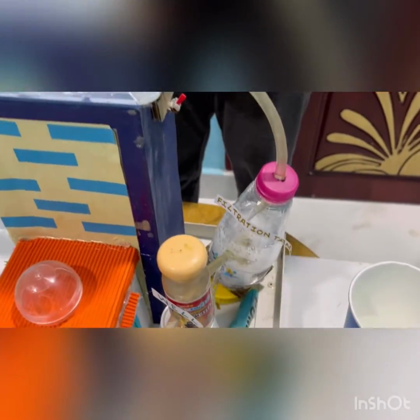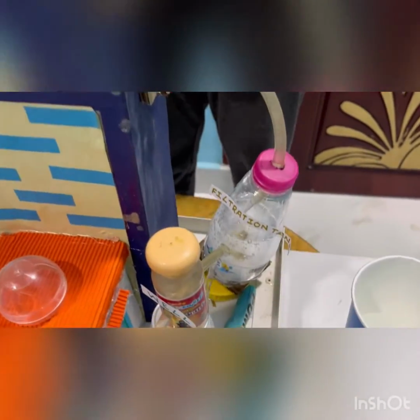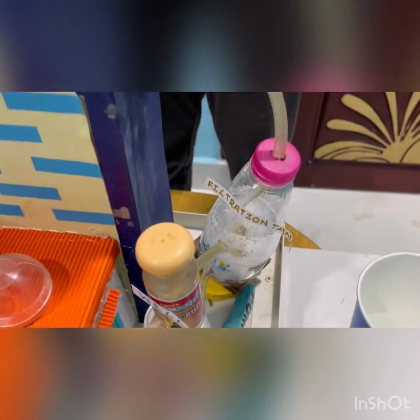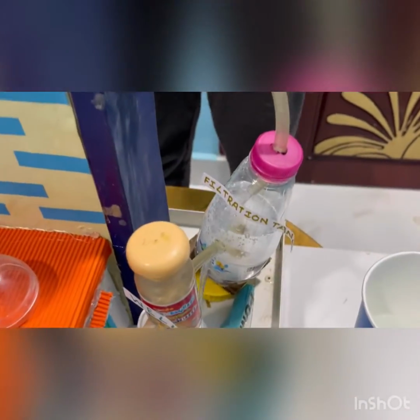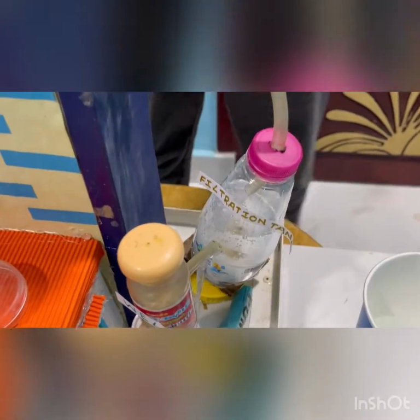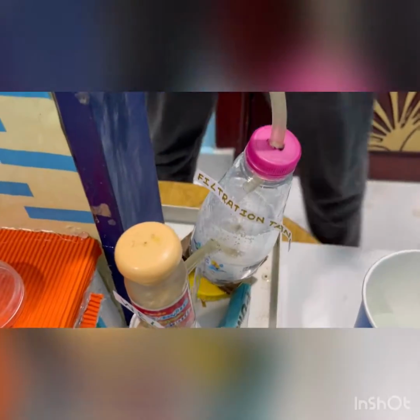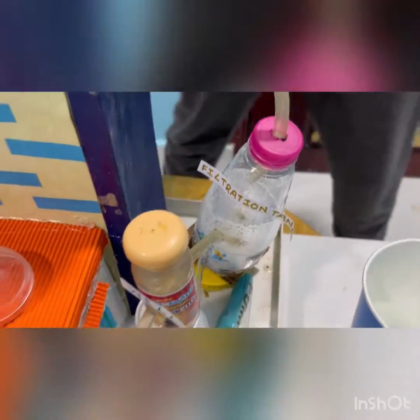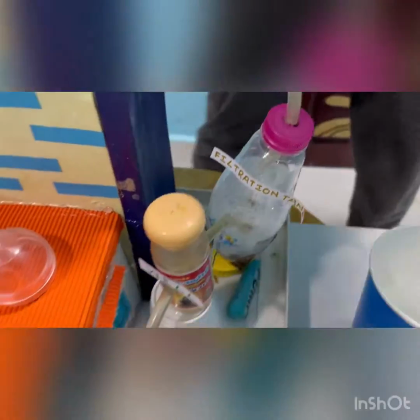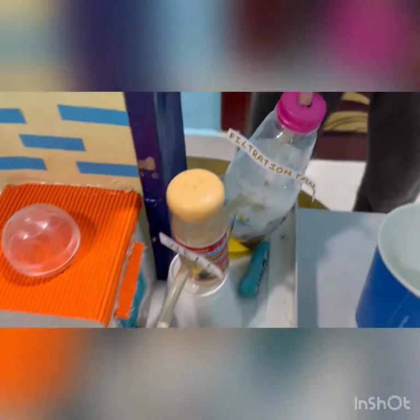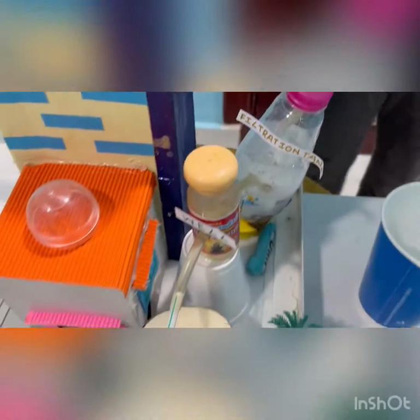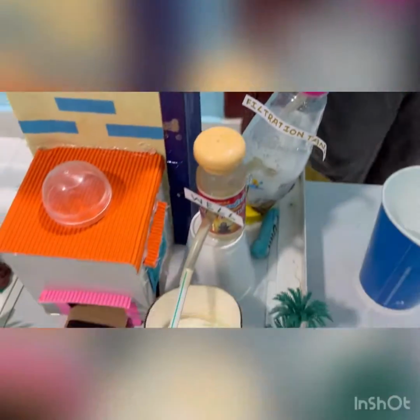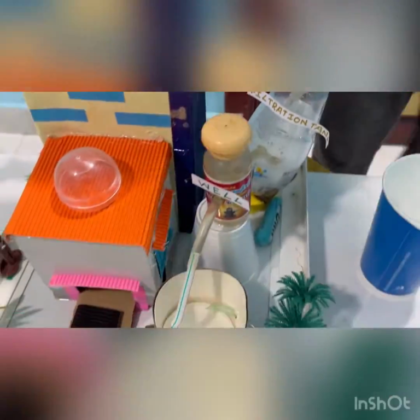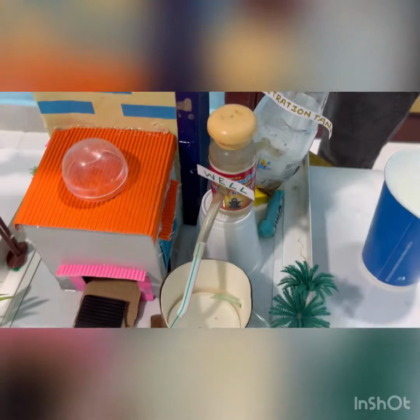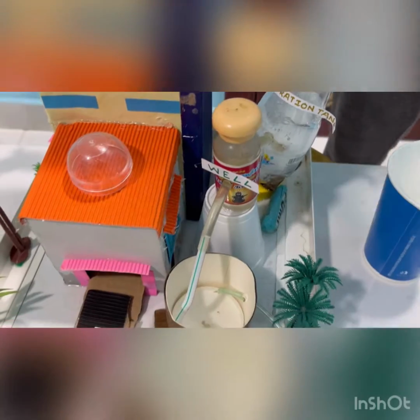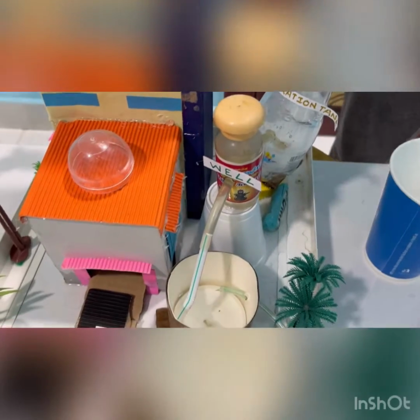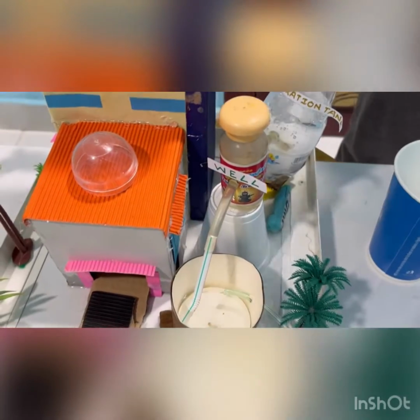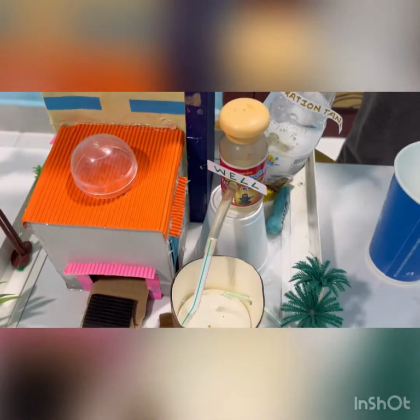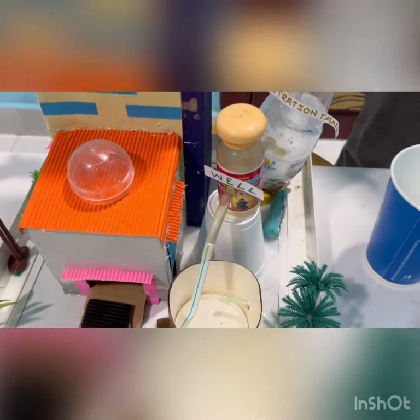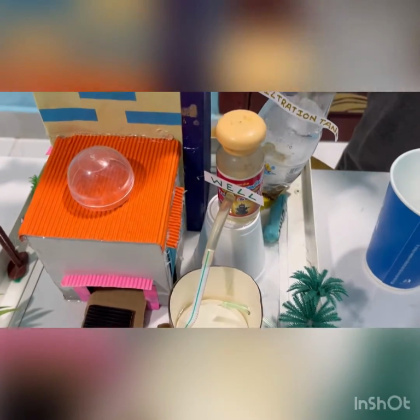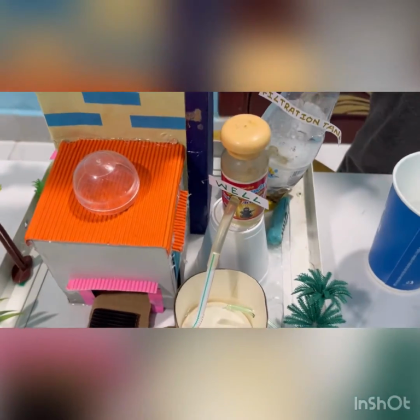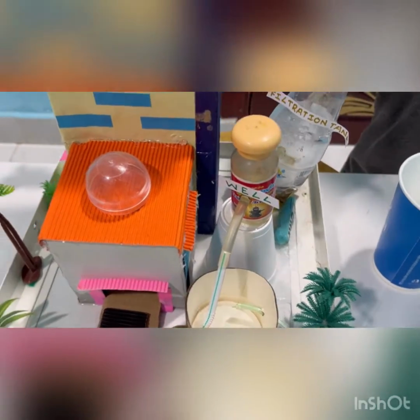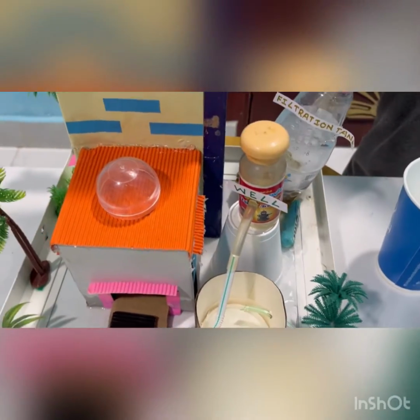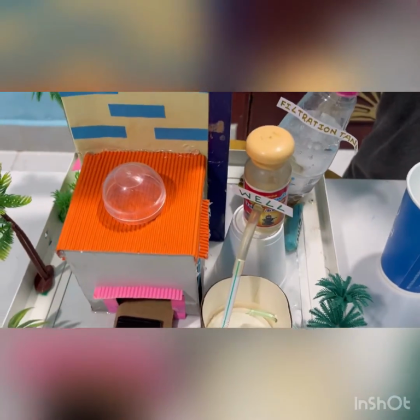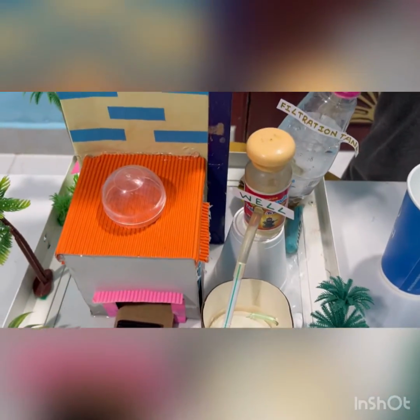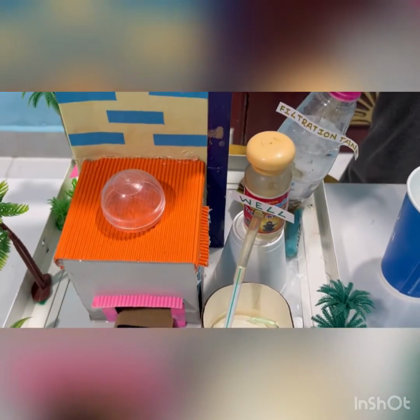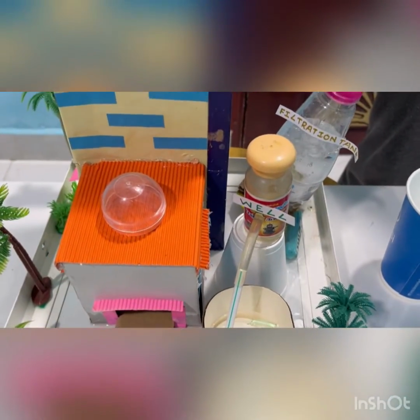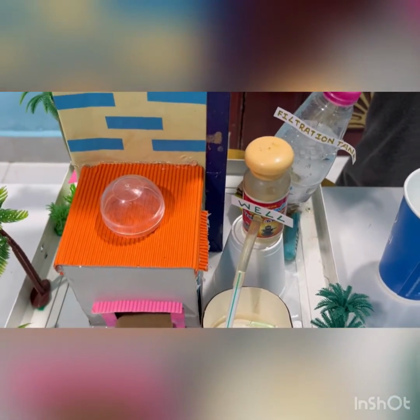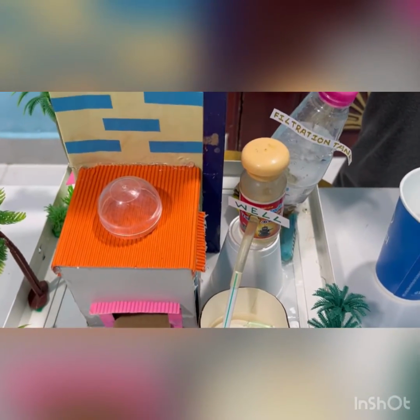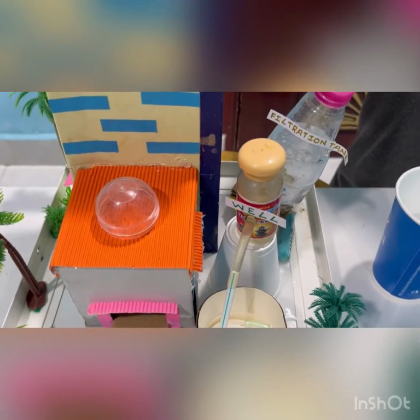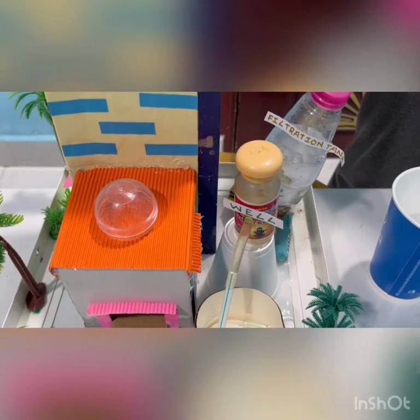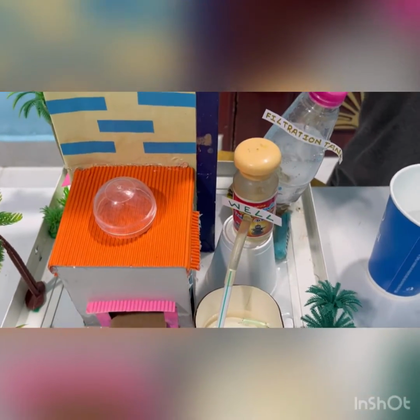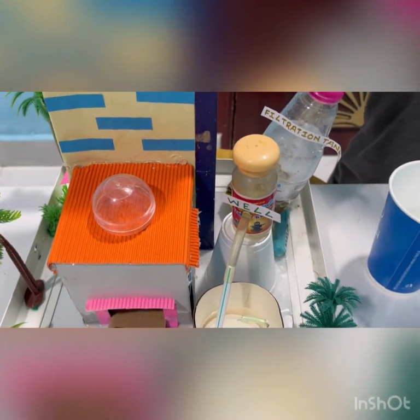Step number 2: Filtration. This rainwater will come here and purify the water.